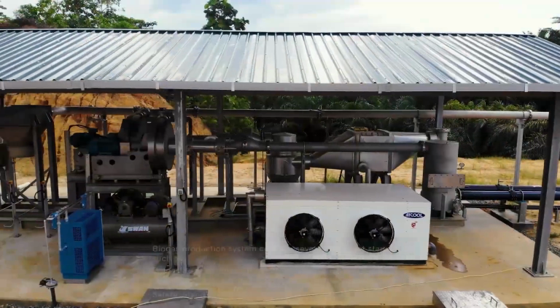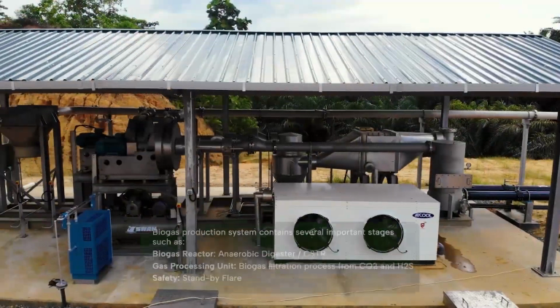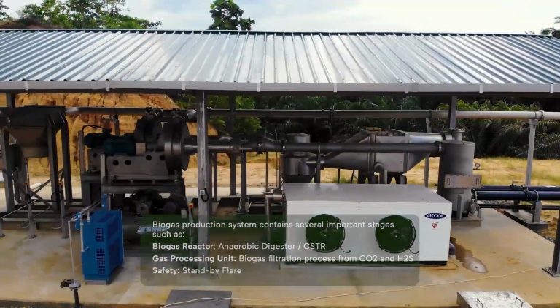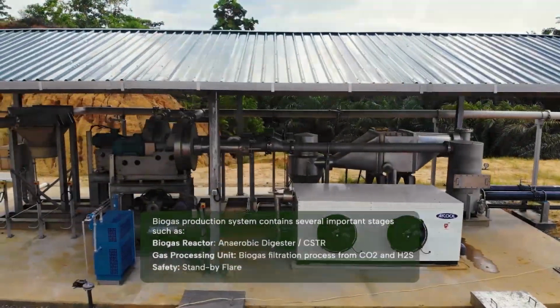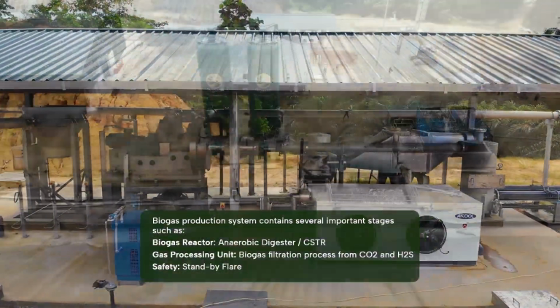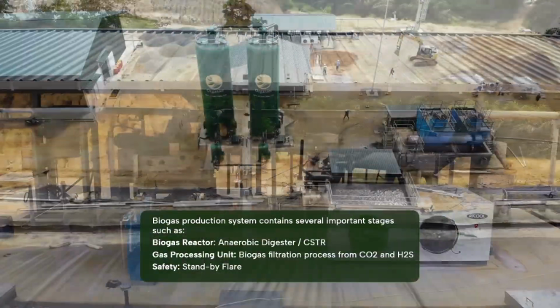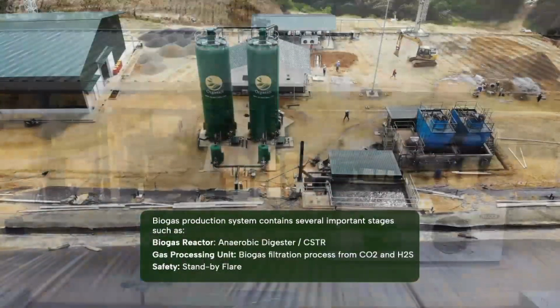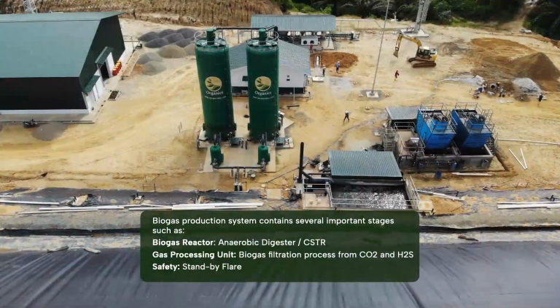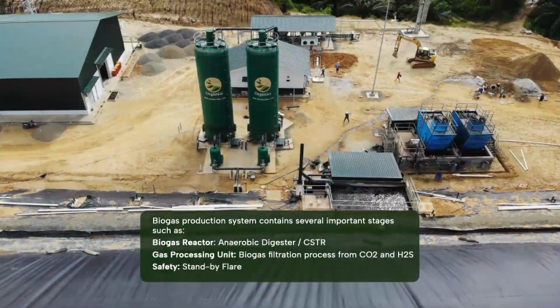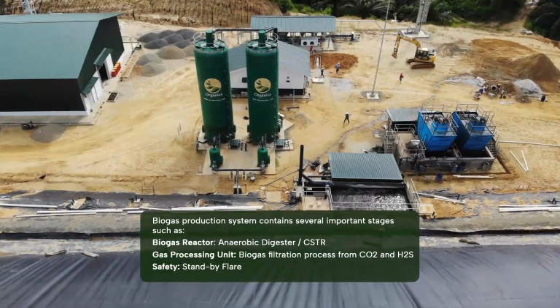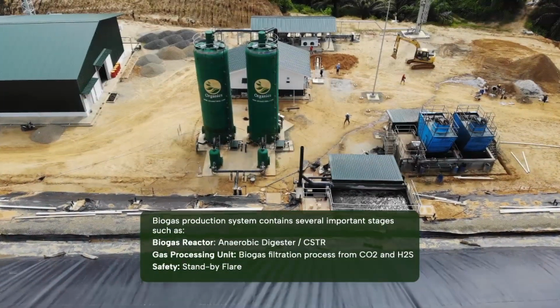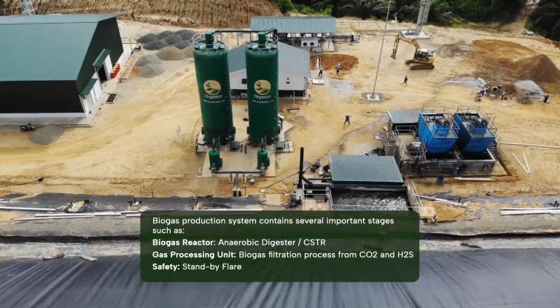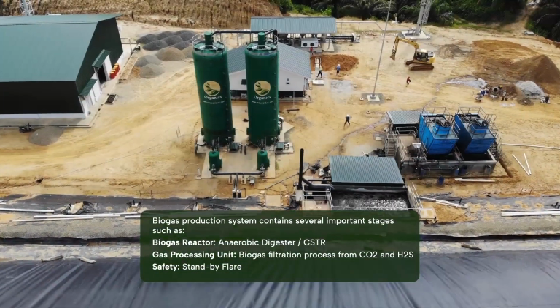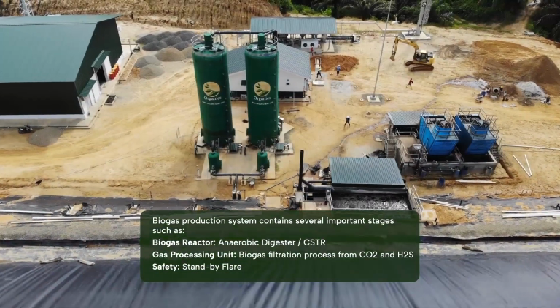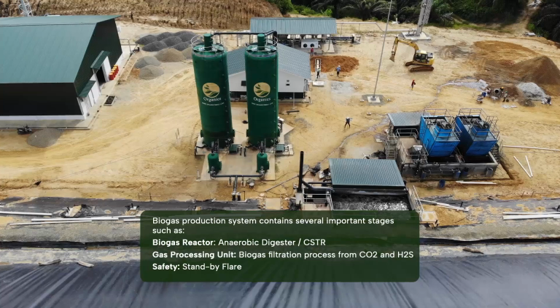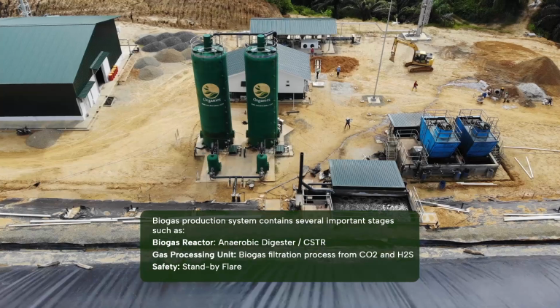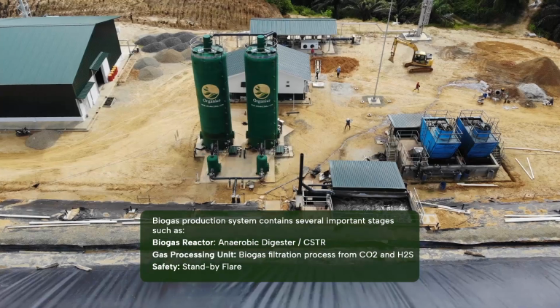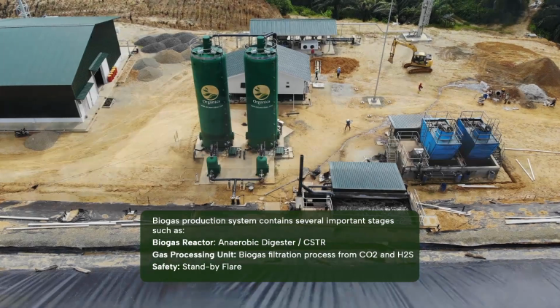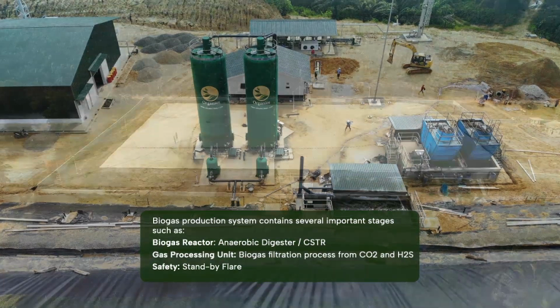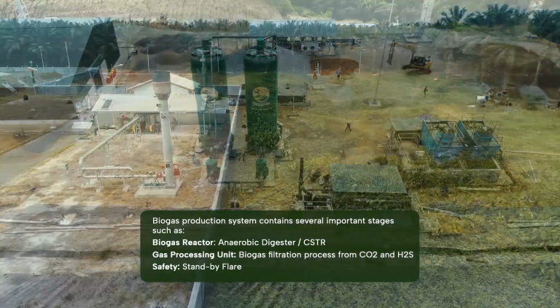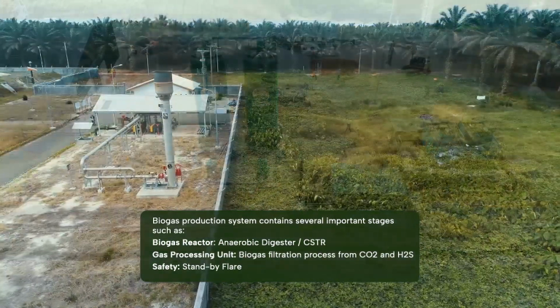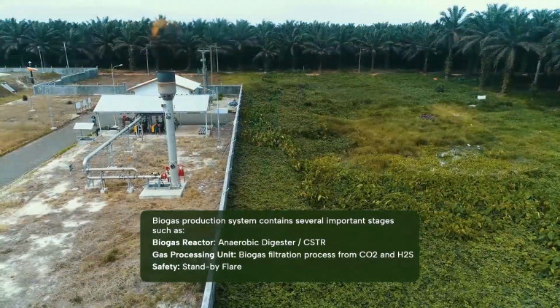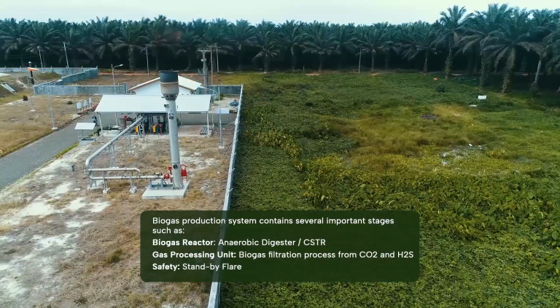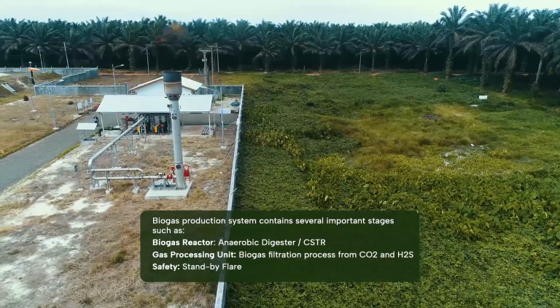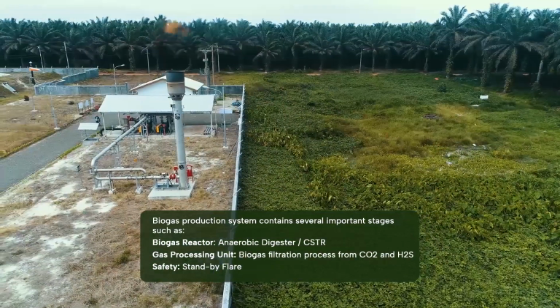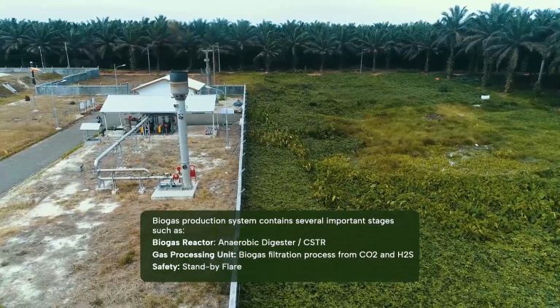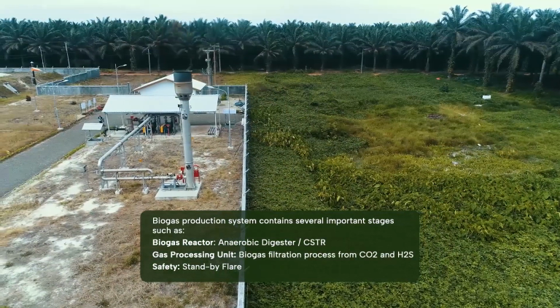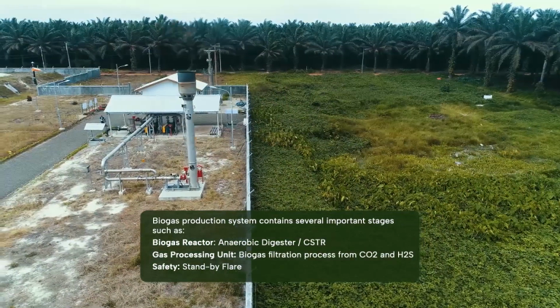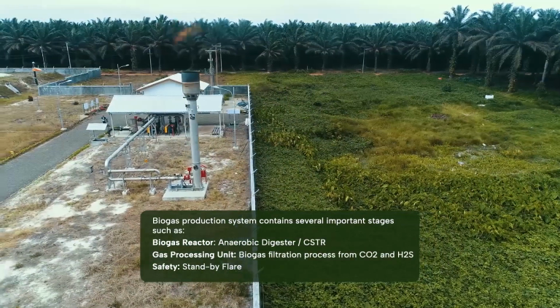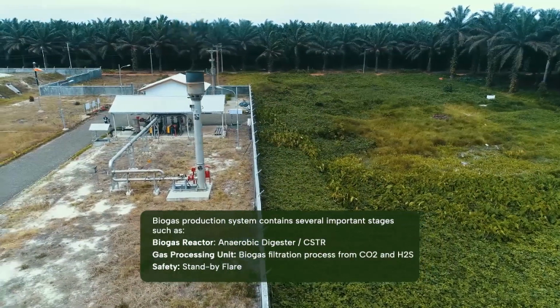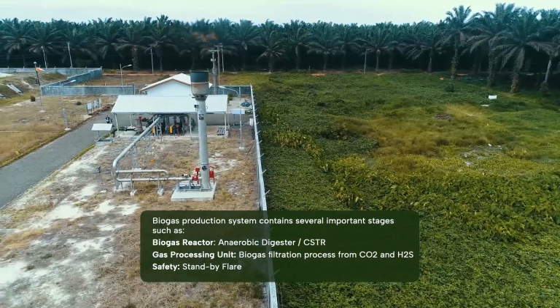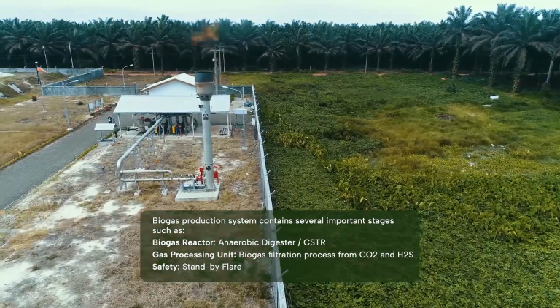Biogas production system contains several important stages such as biogas reactor, gas processing unit, and stand-by flare.